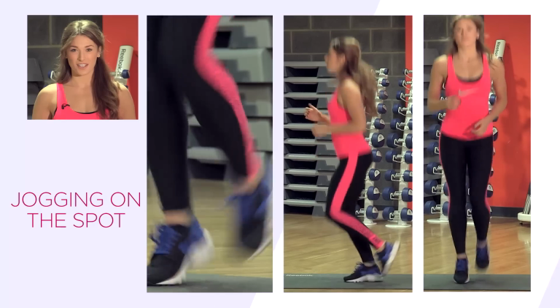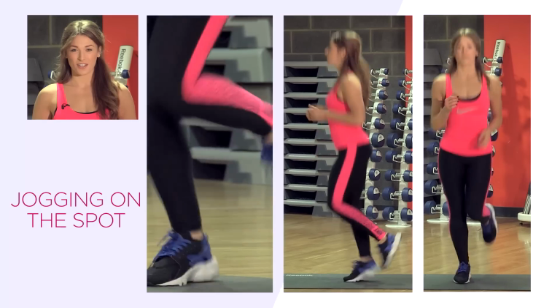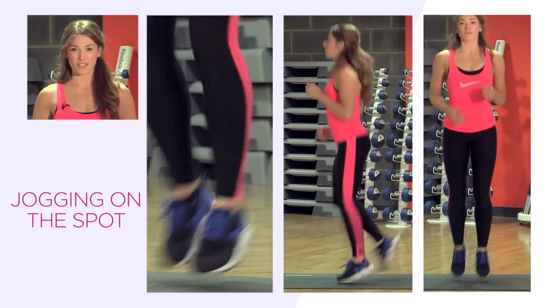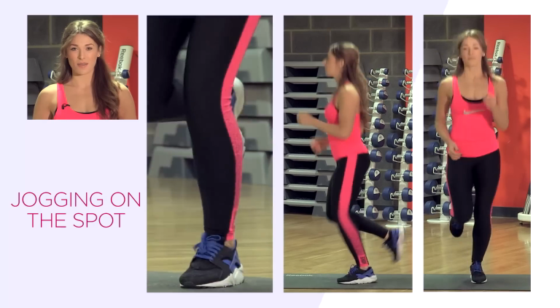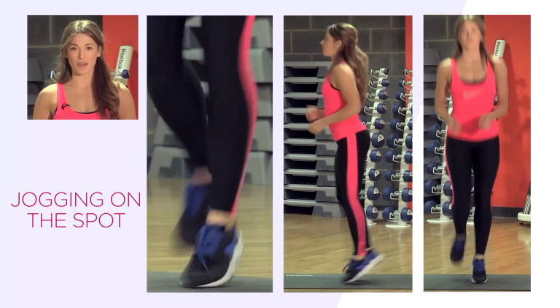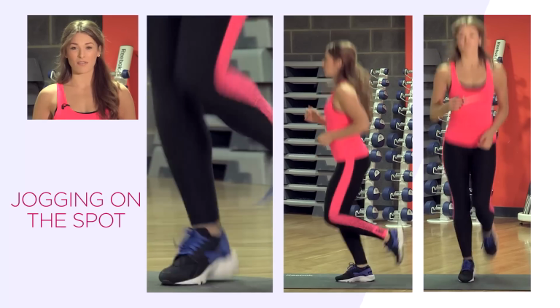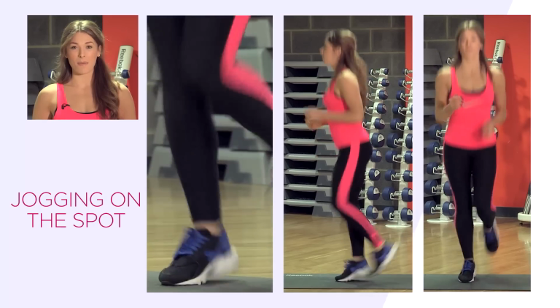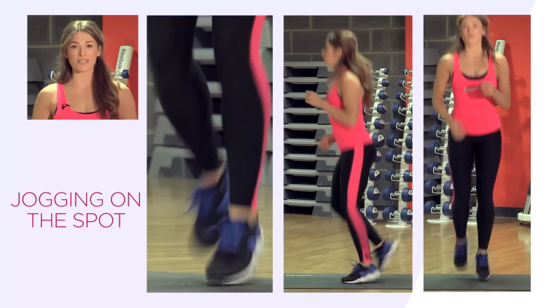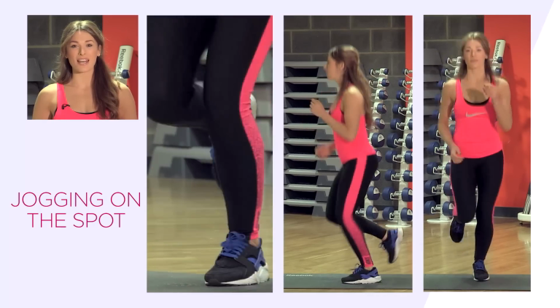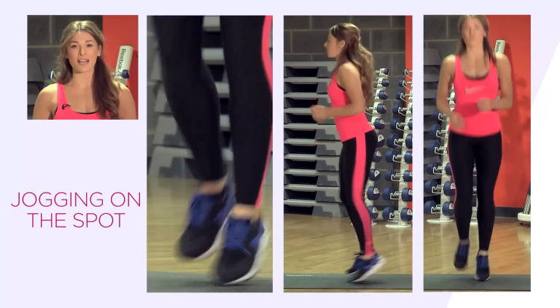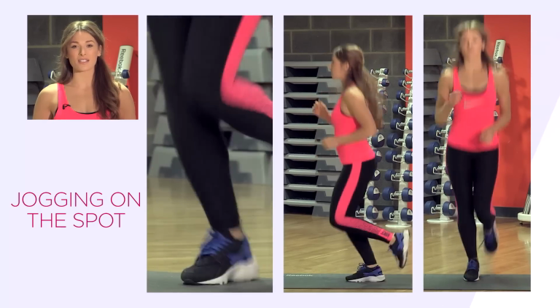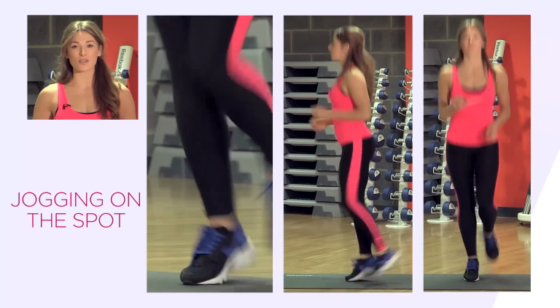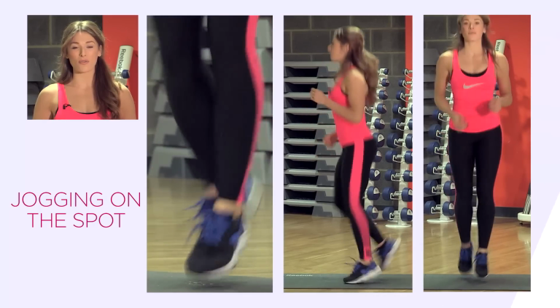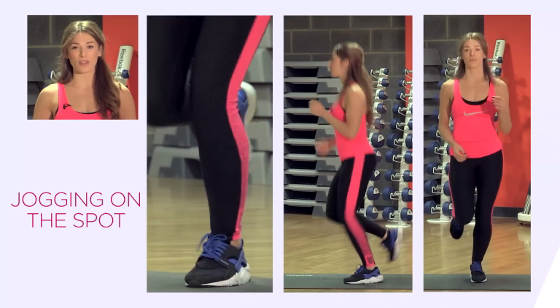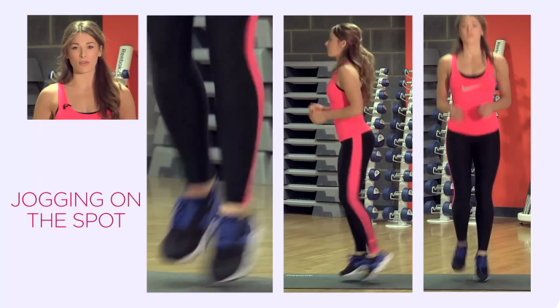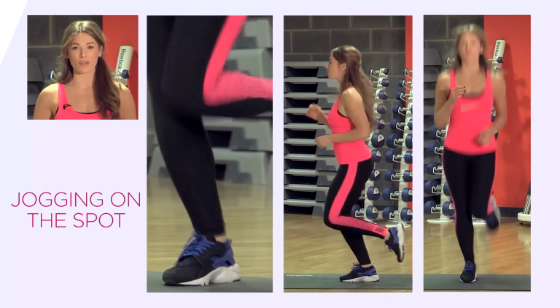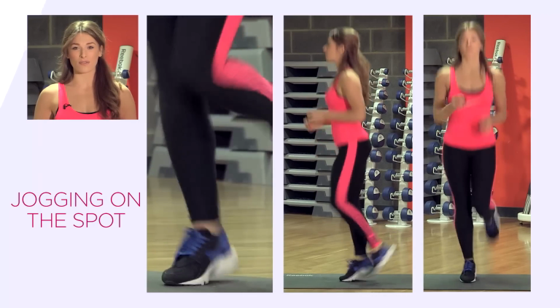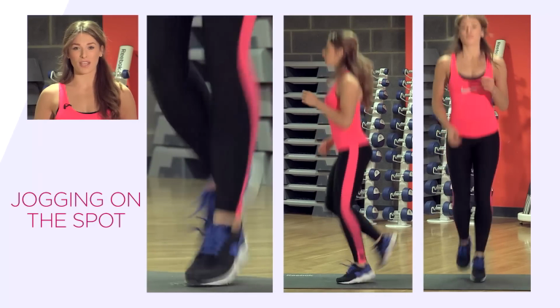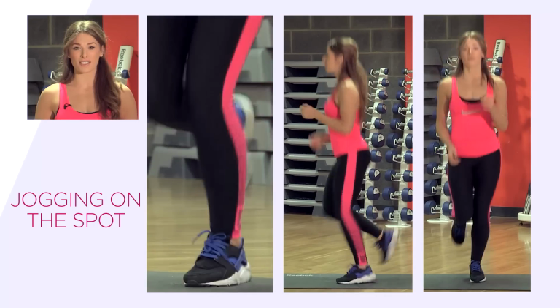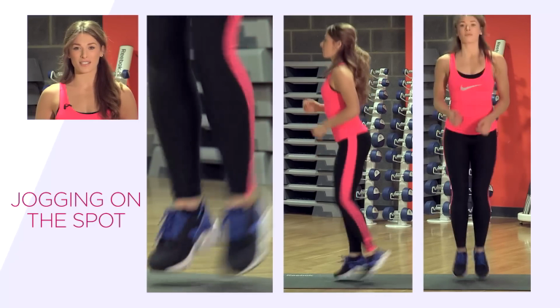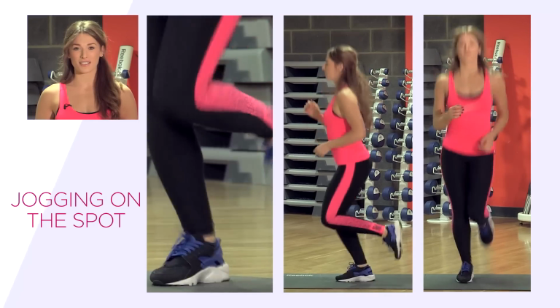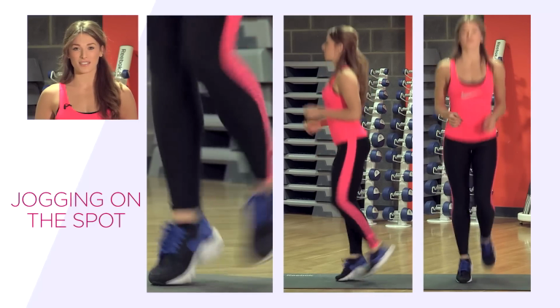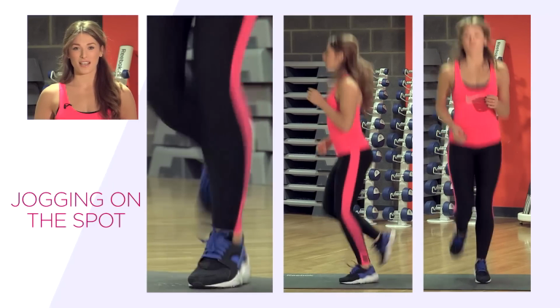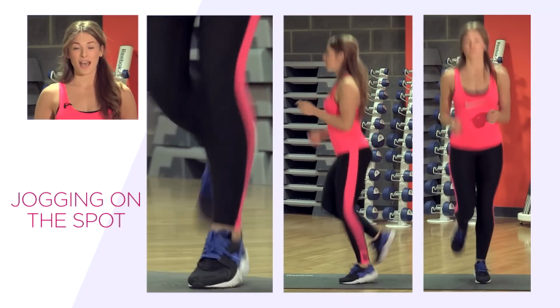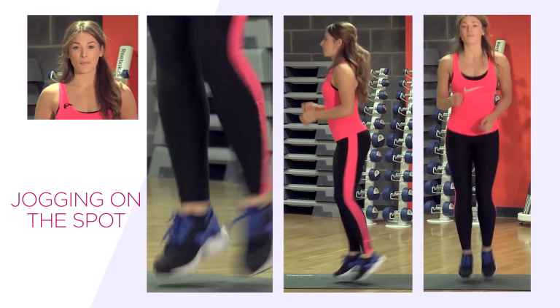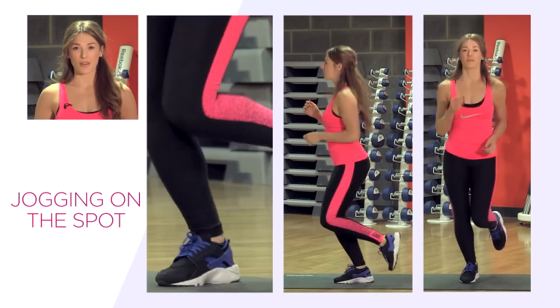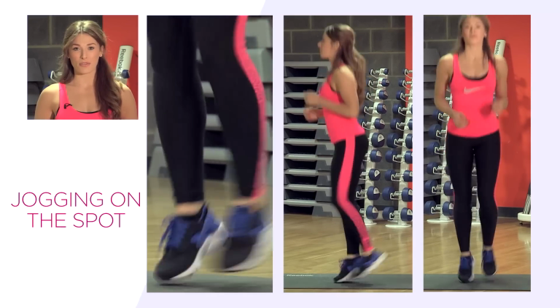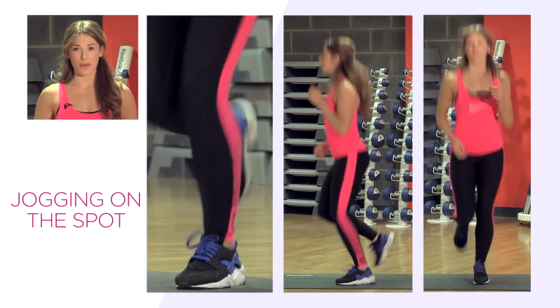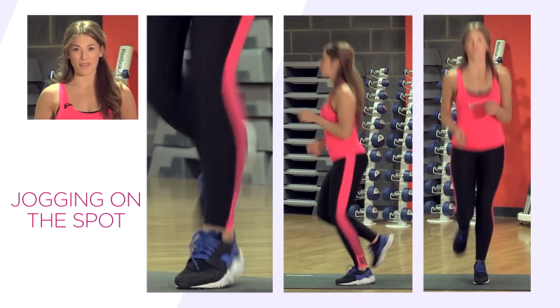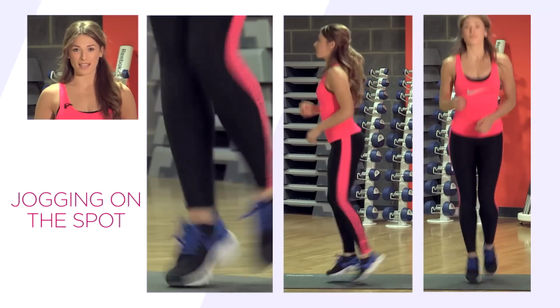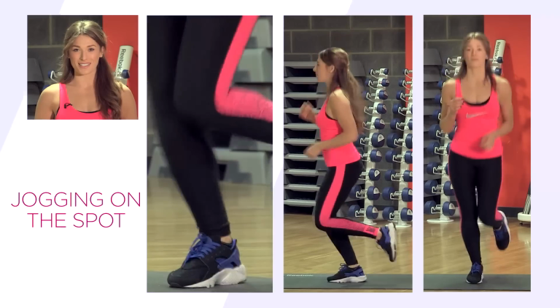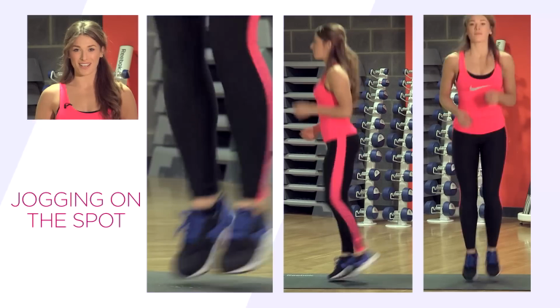Good, keep going. Remember to land softly through those feet and breathe throughout the exercise.